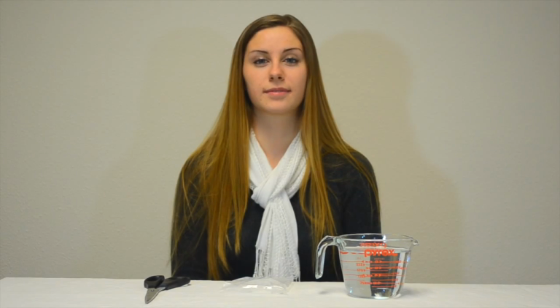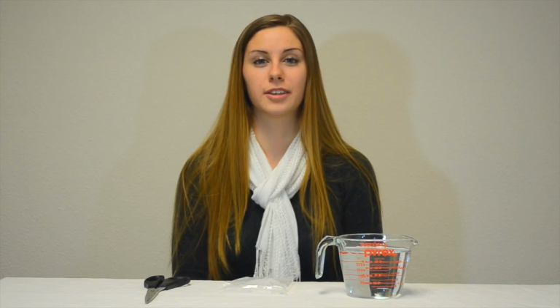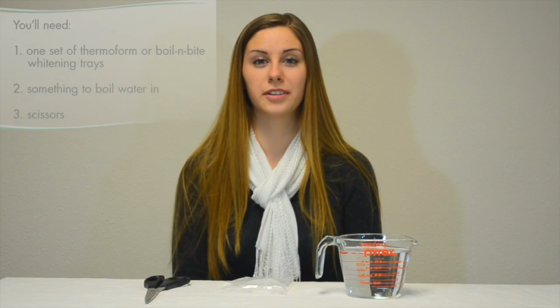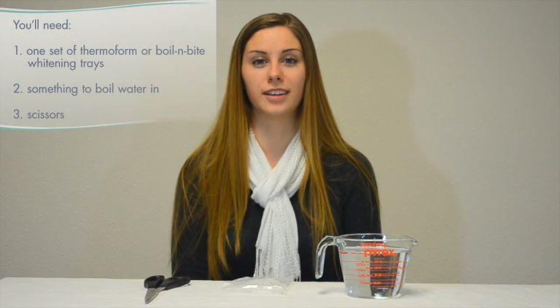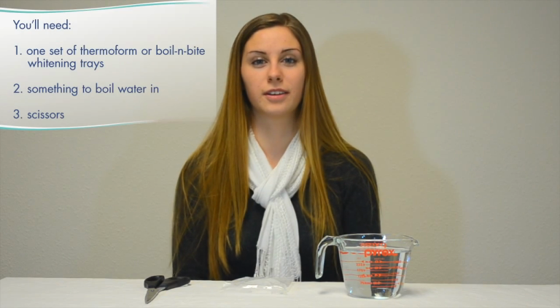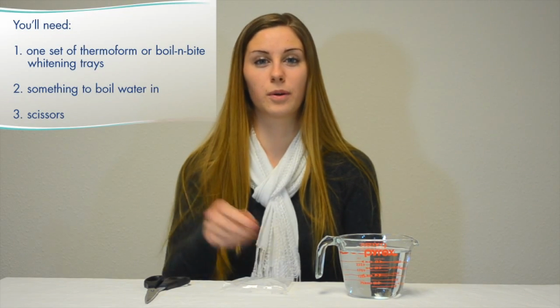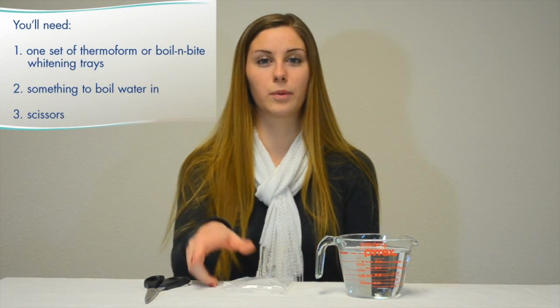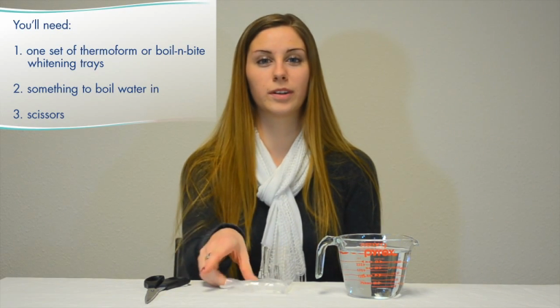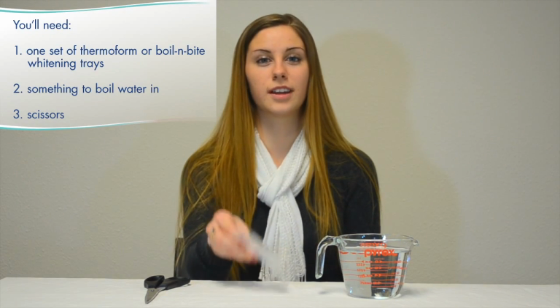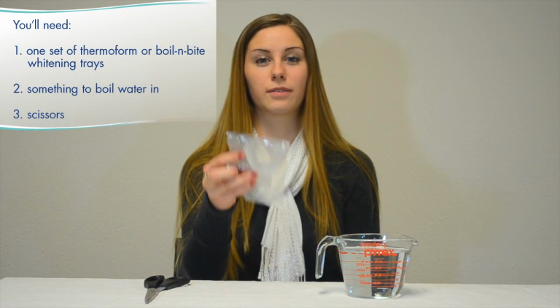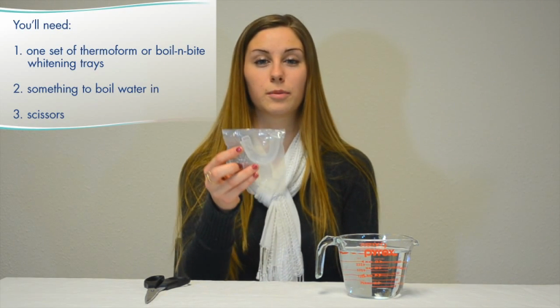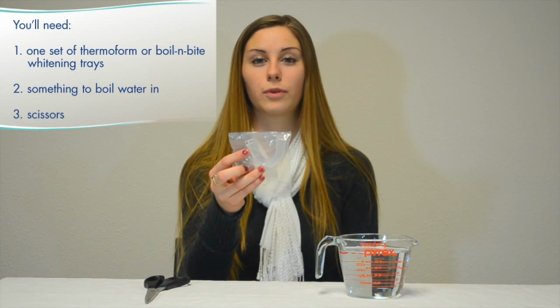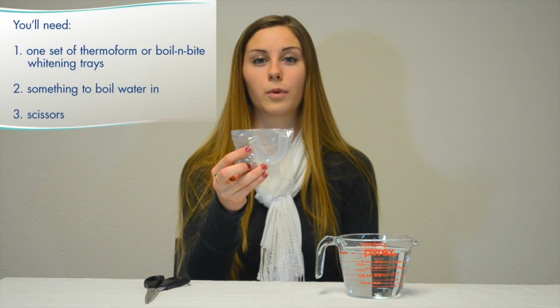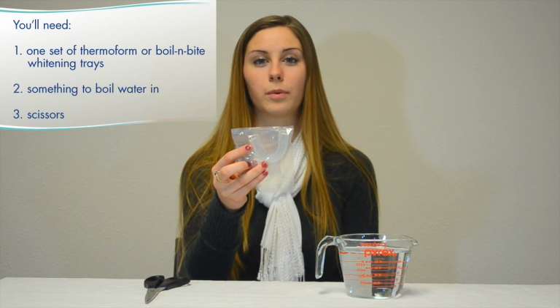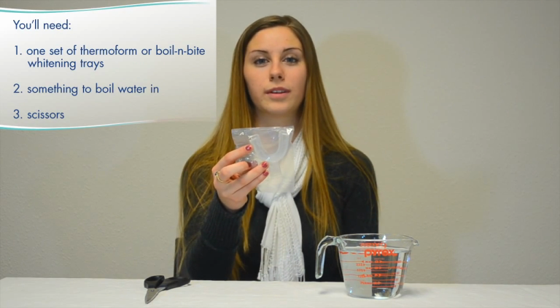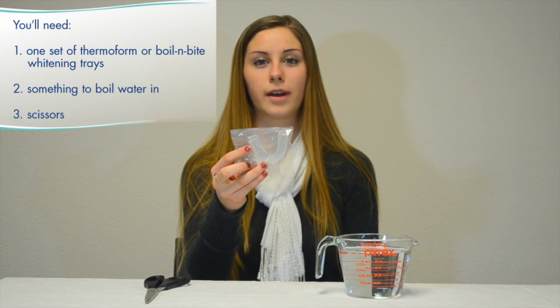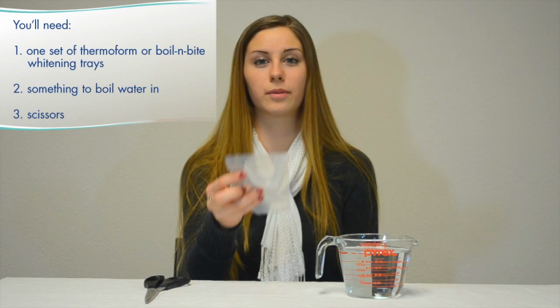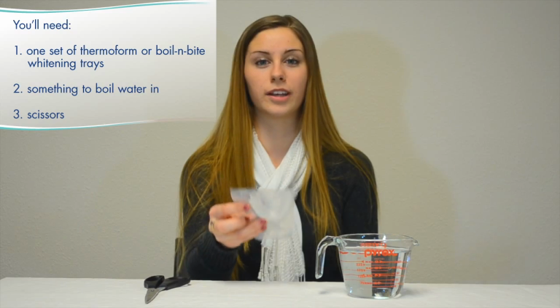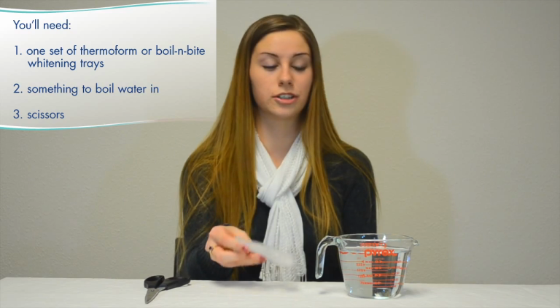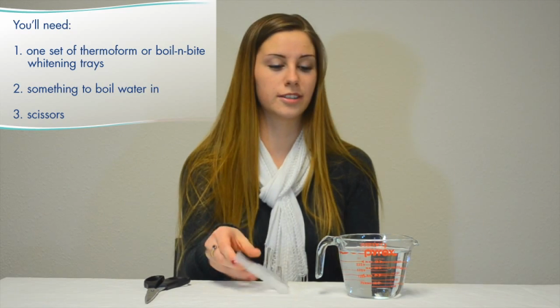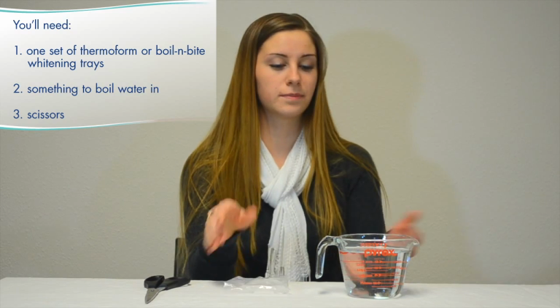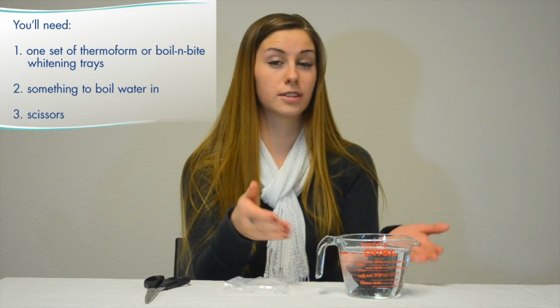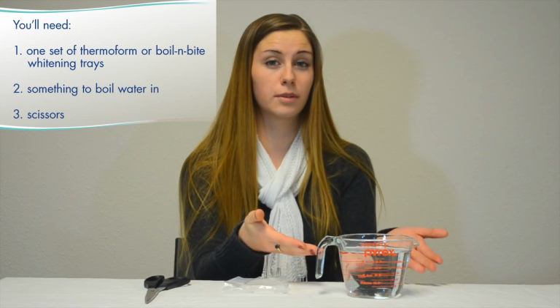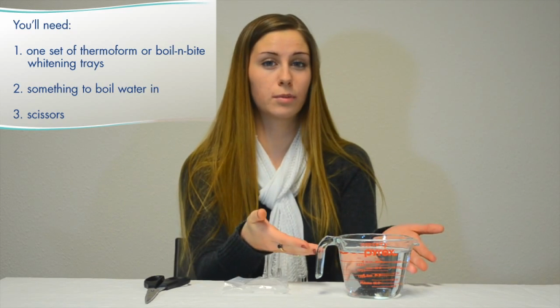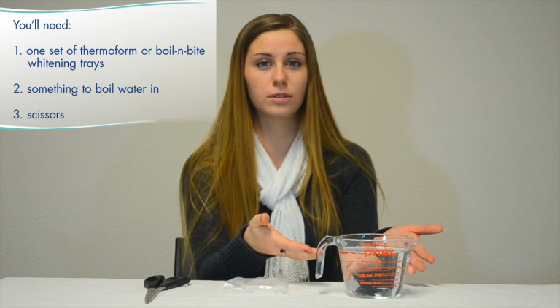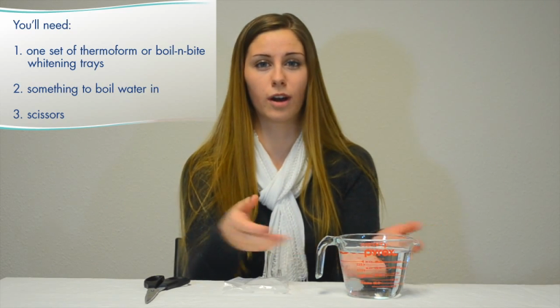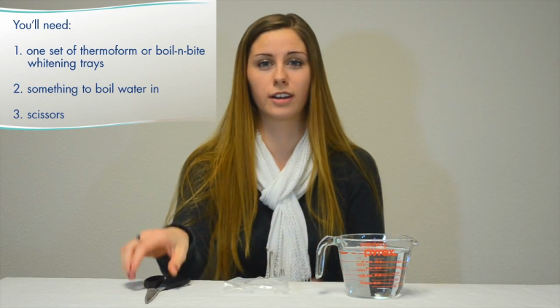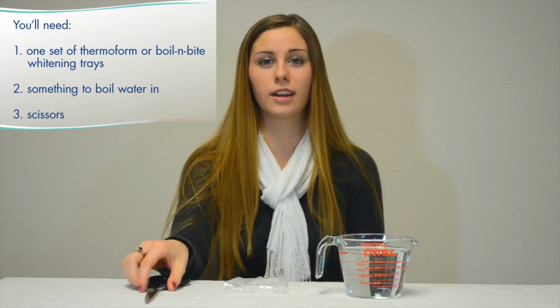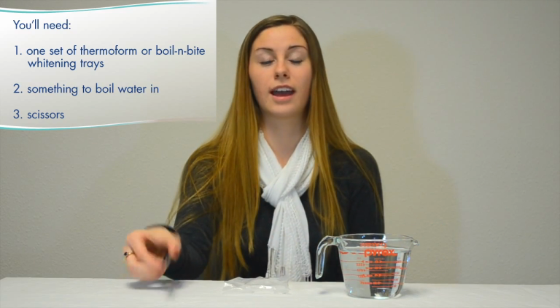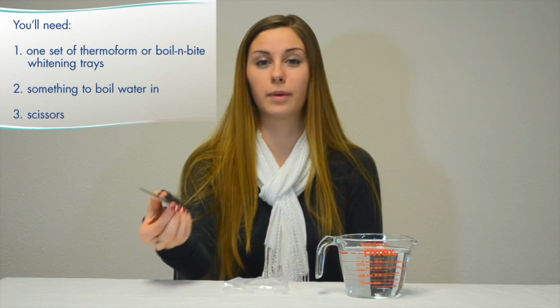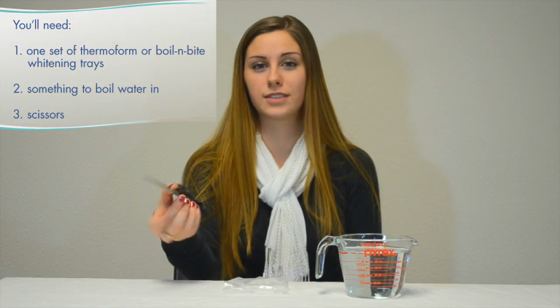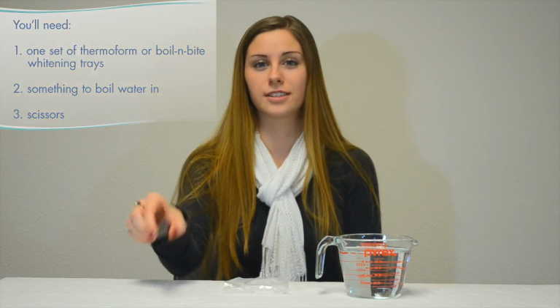You'll need one set of thermoform or boiling whitening trays, something to boil some water in, and a pair of scissors.